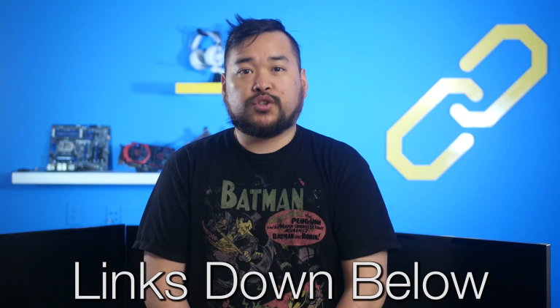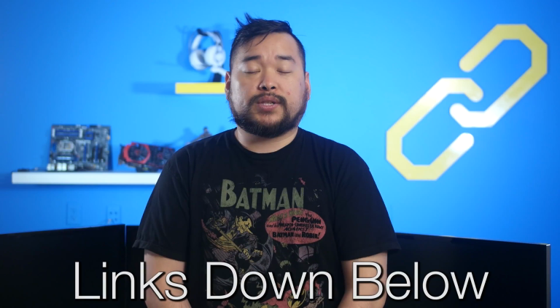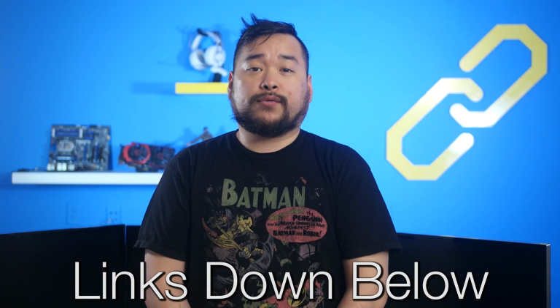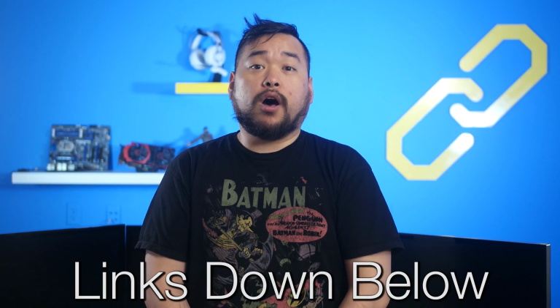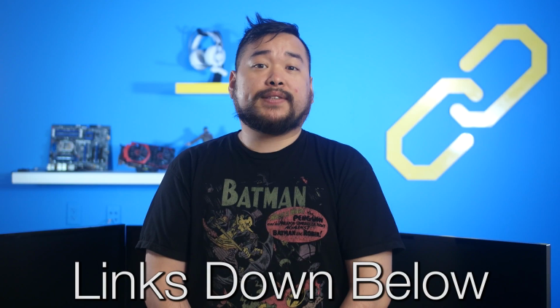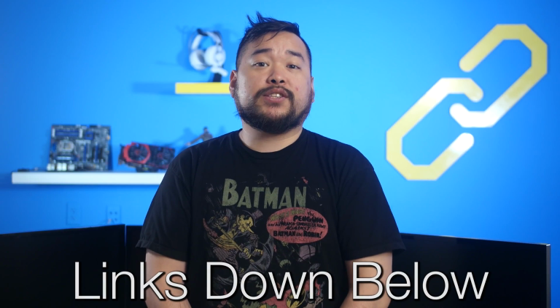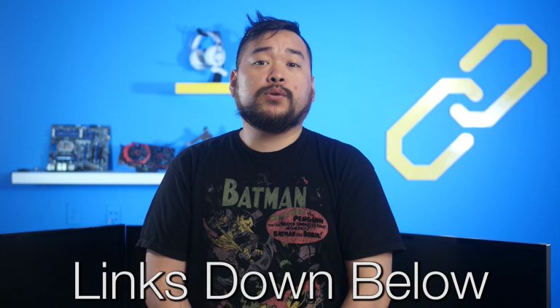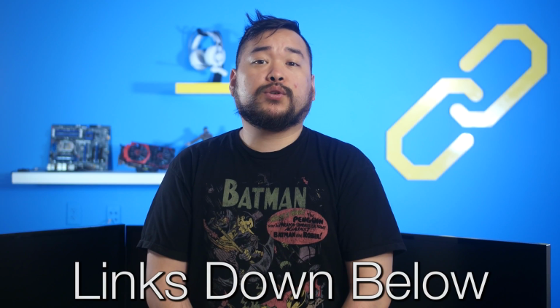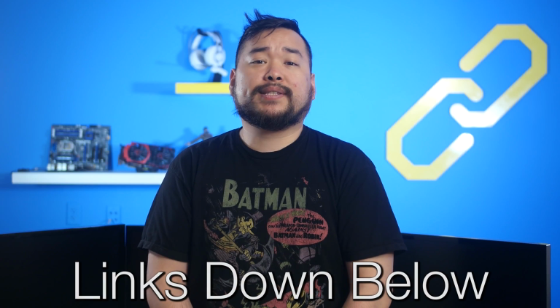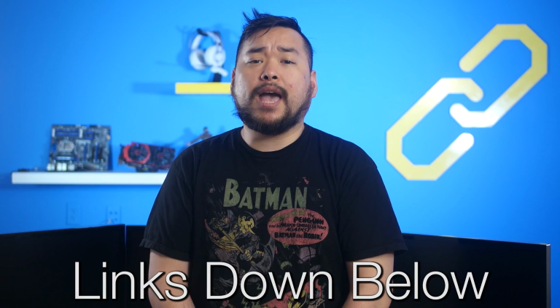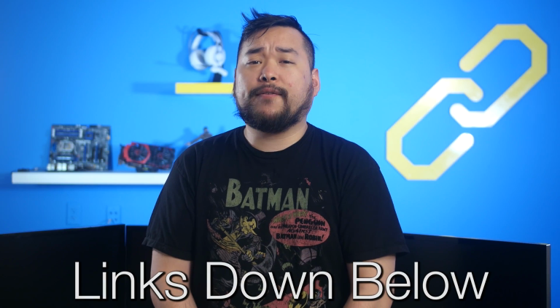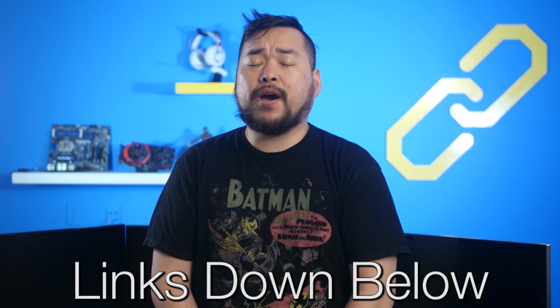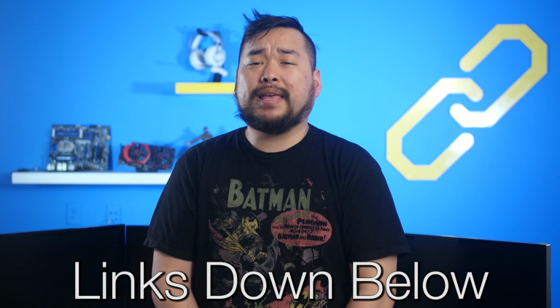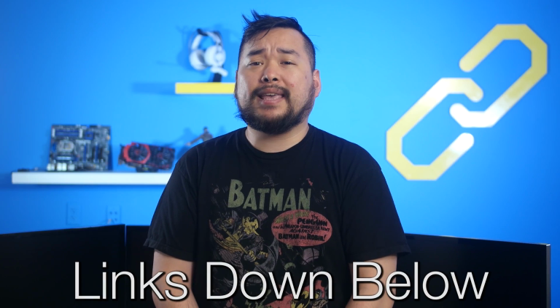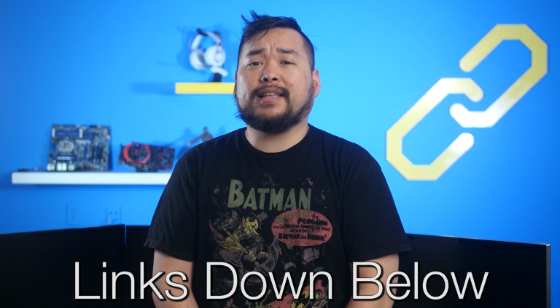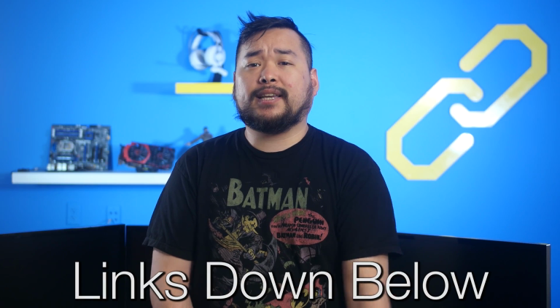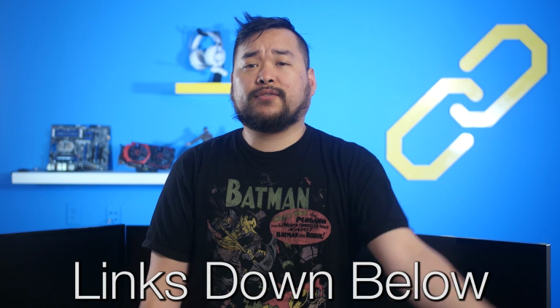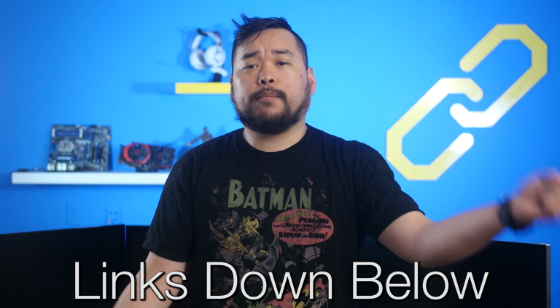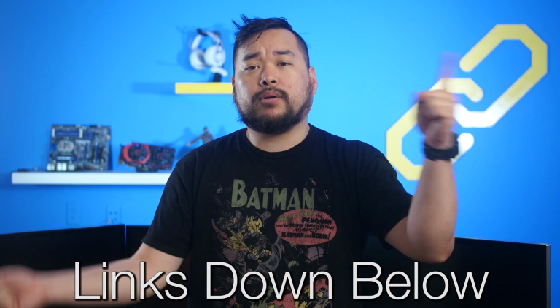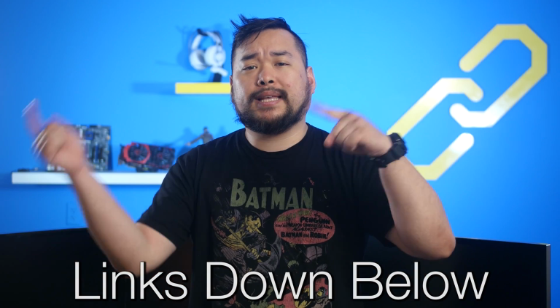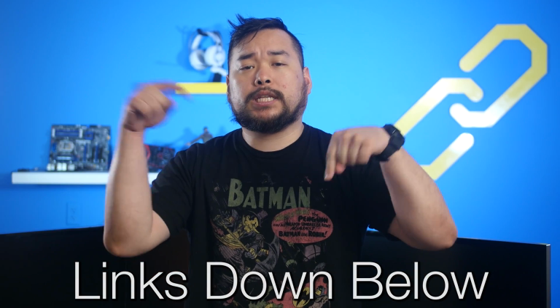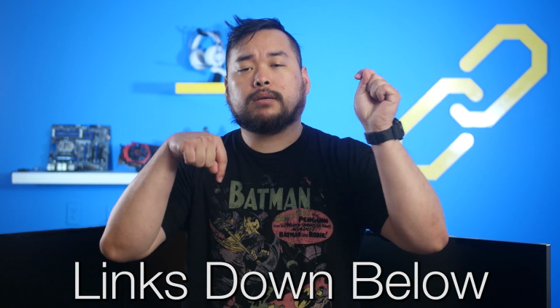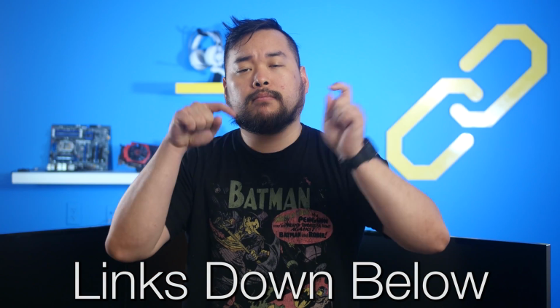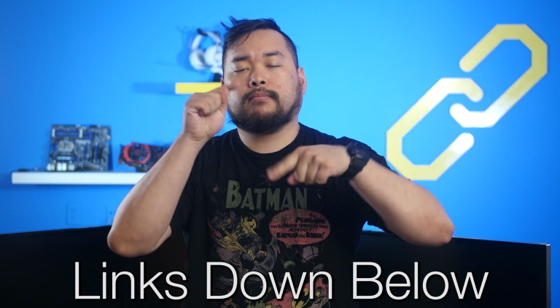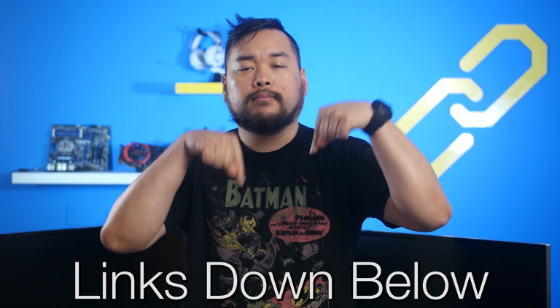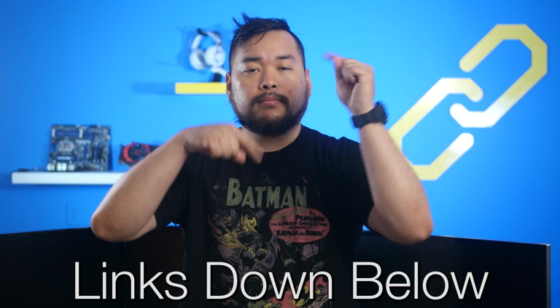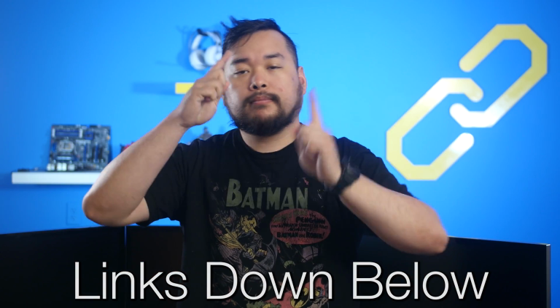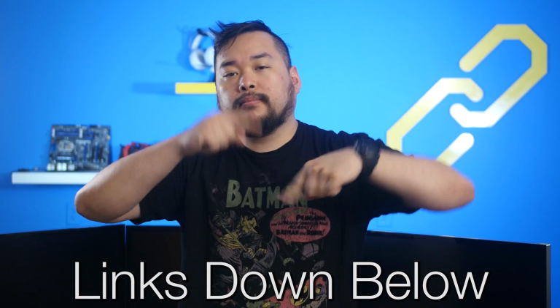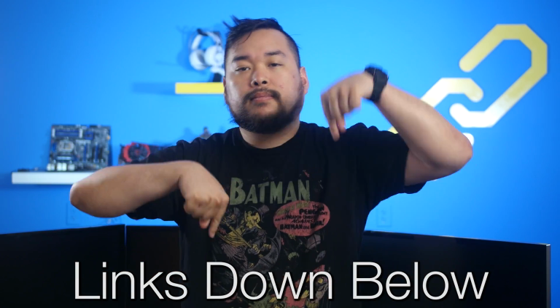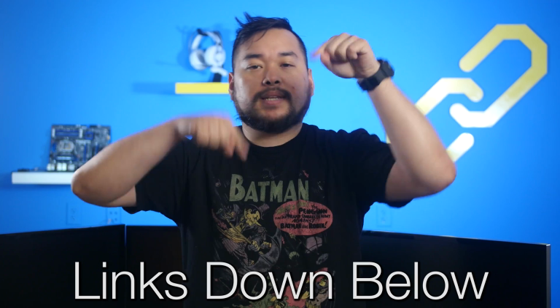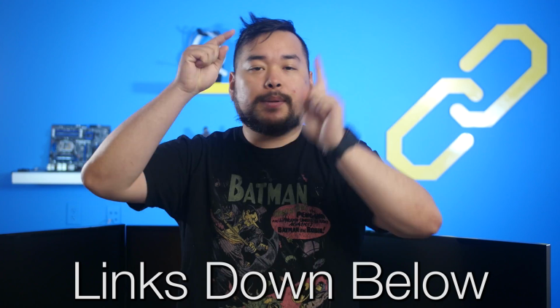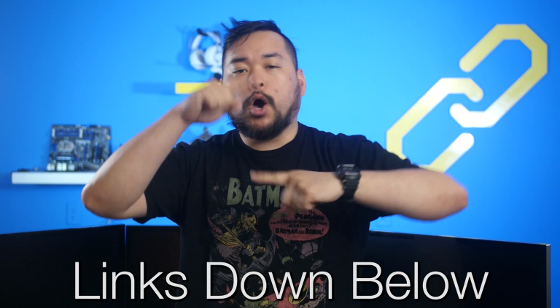Sources for all of today's news stories can be found in the NCX Farm Post linked down below.